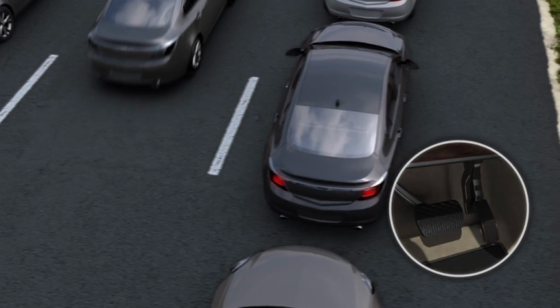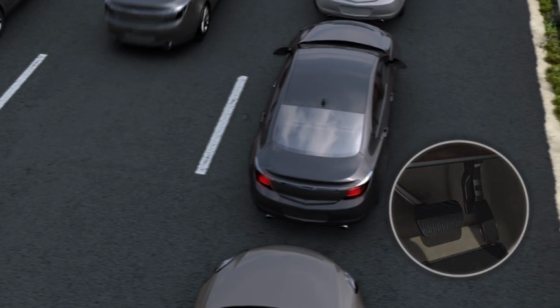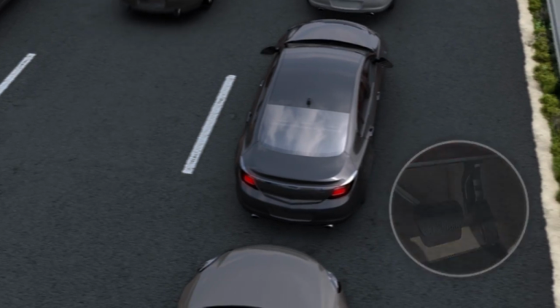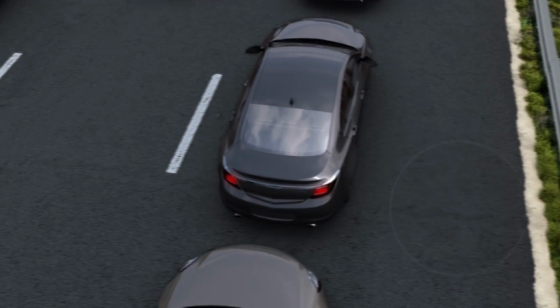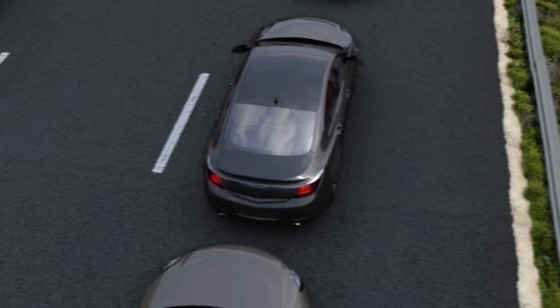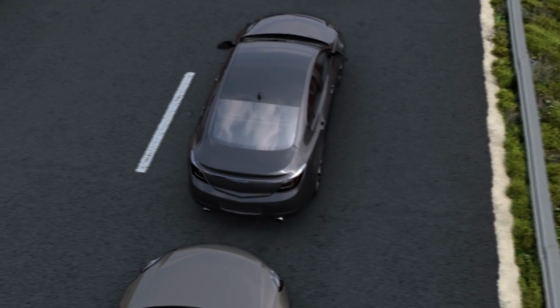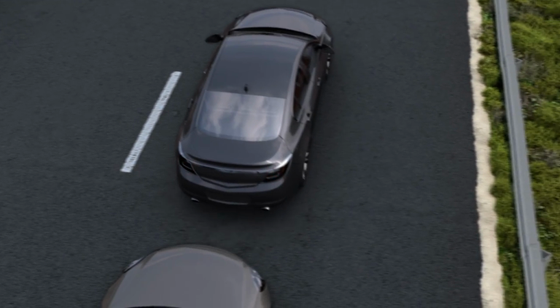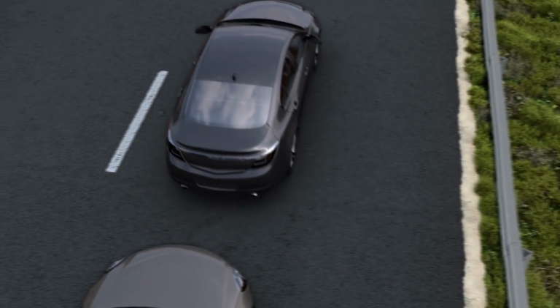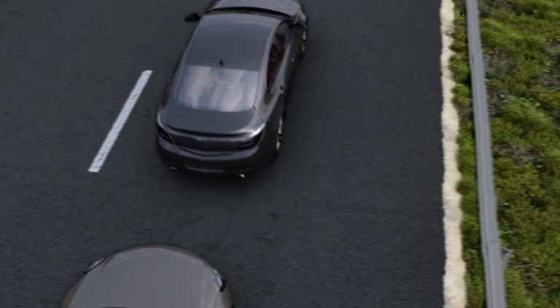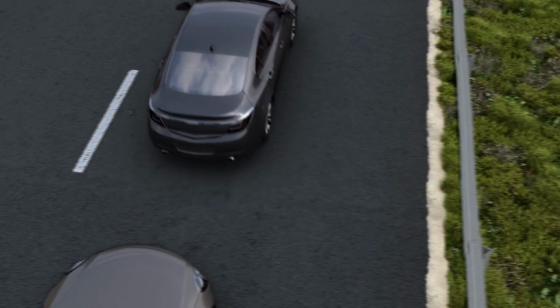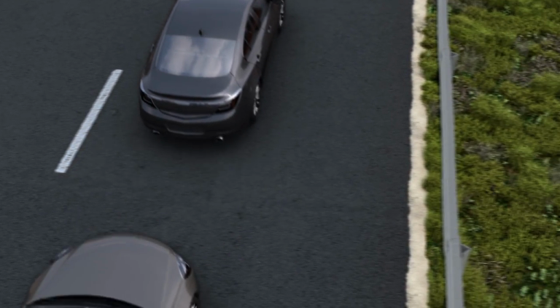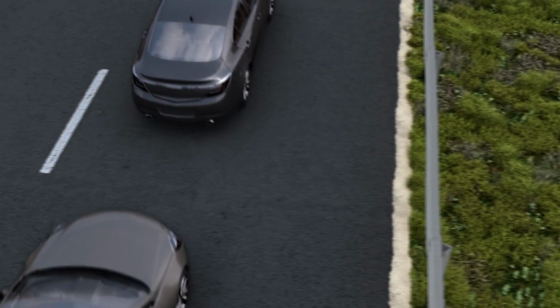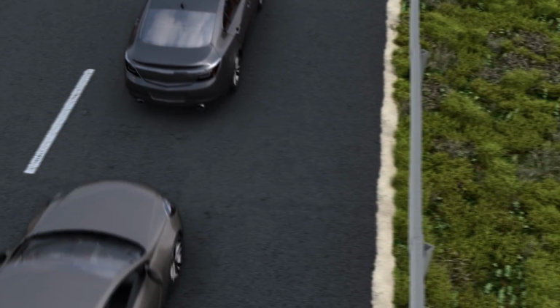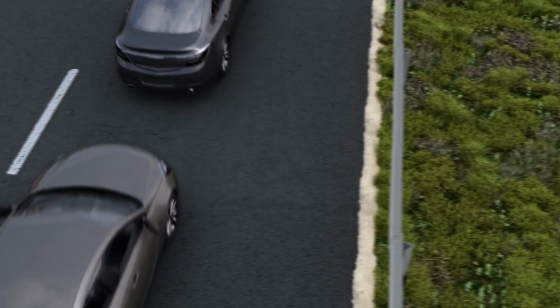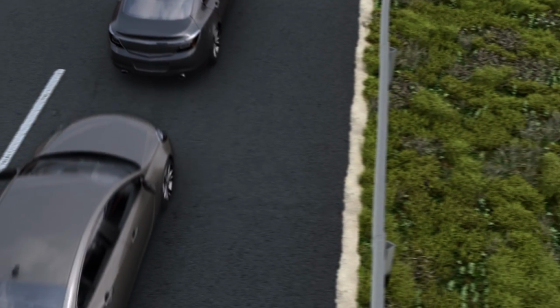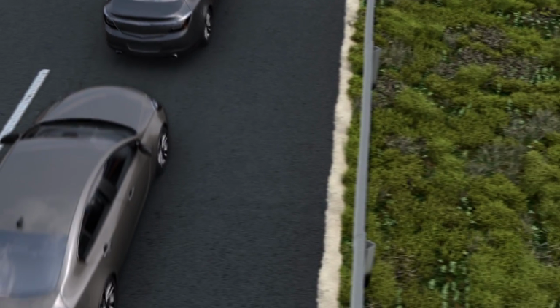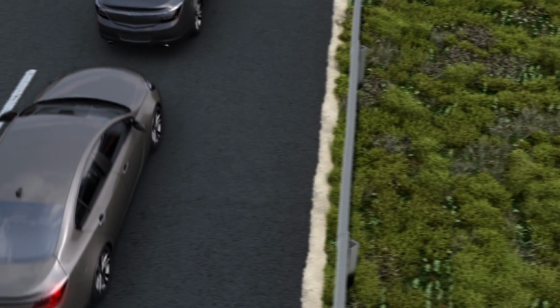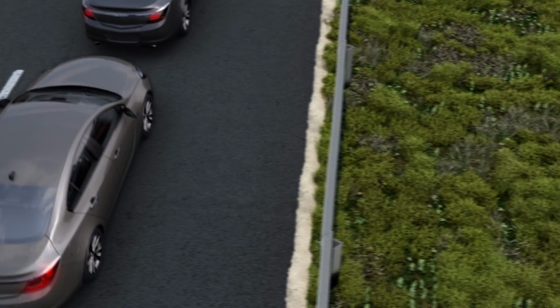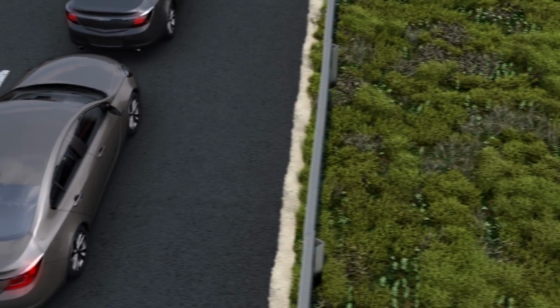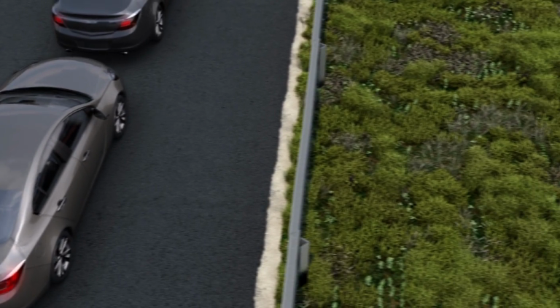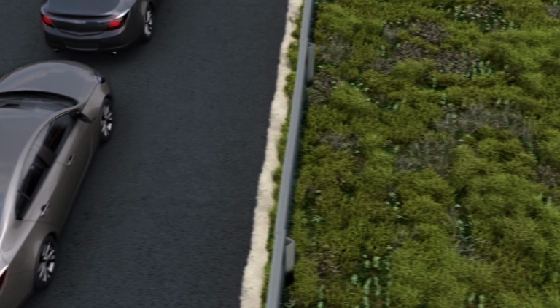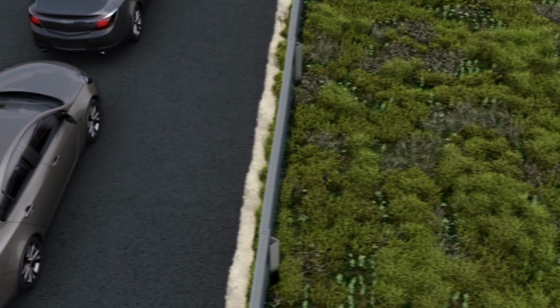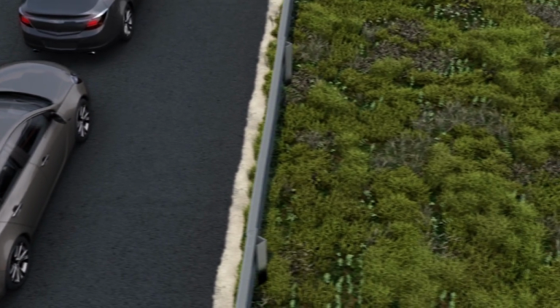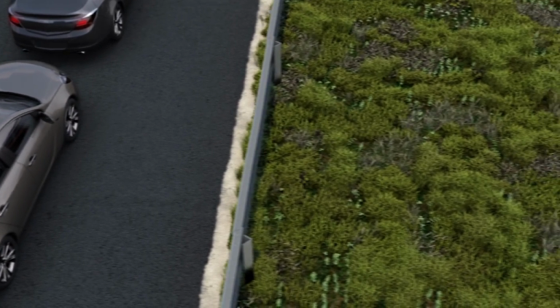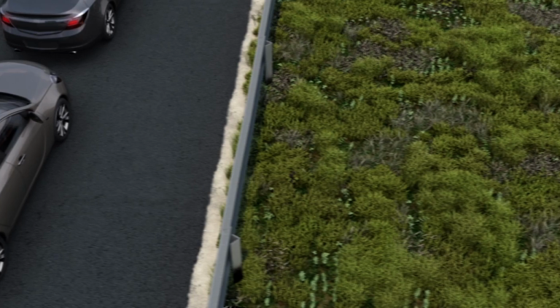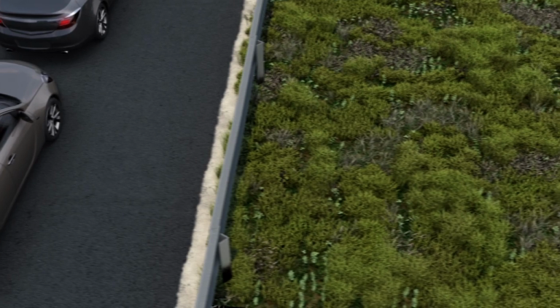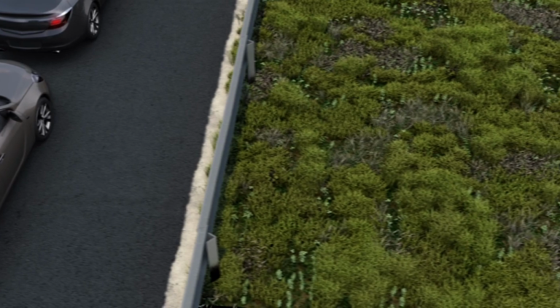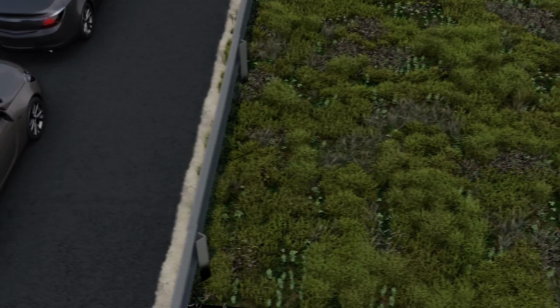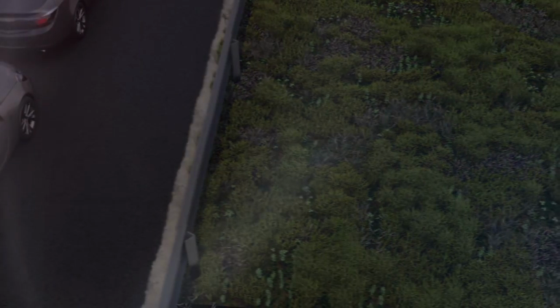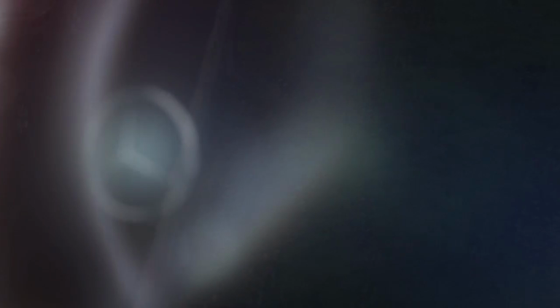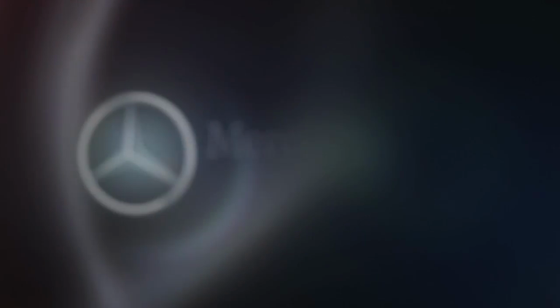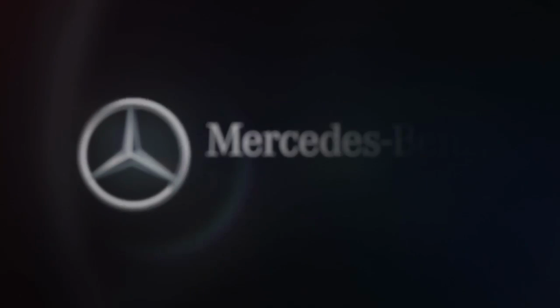That's adaptive braking, advanced technology that responds to the road and adapts to you.